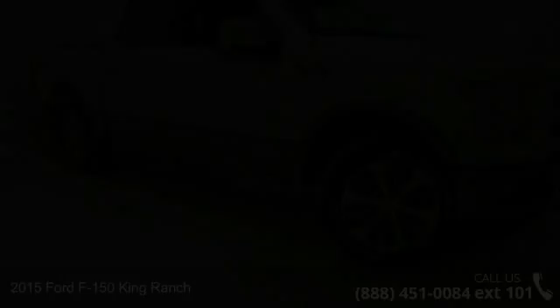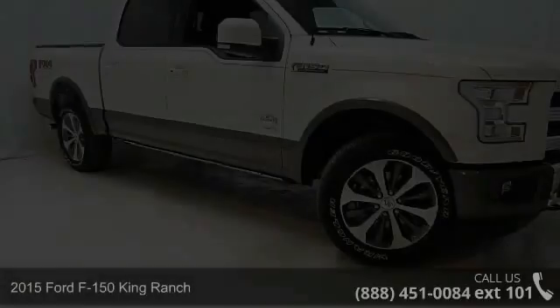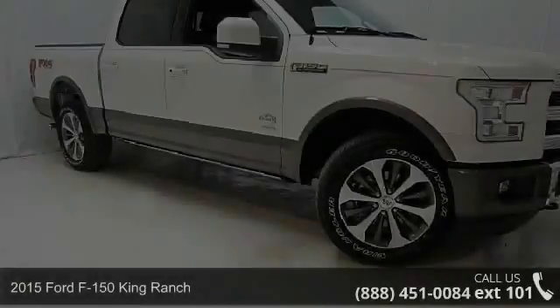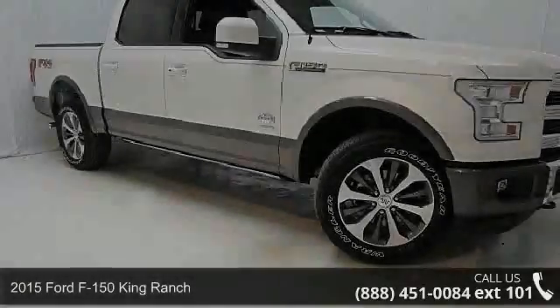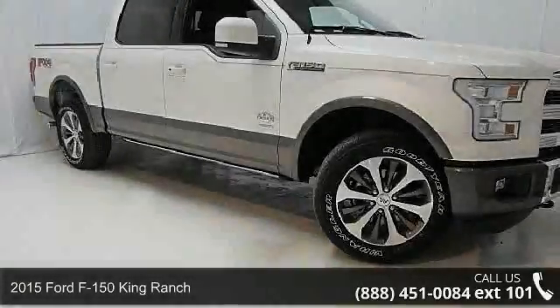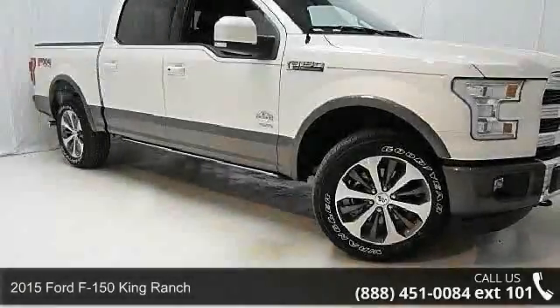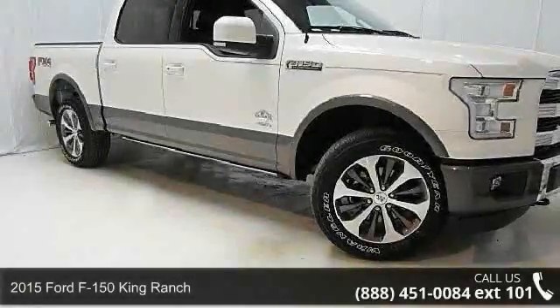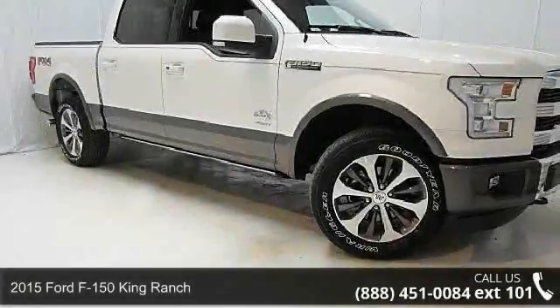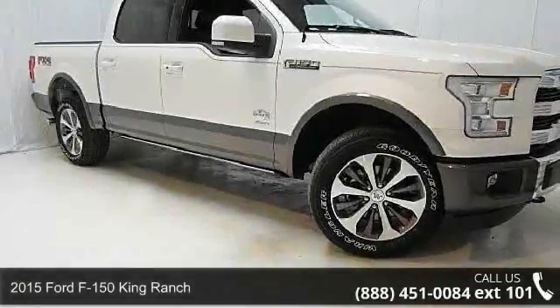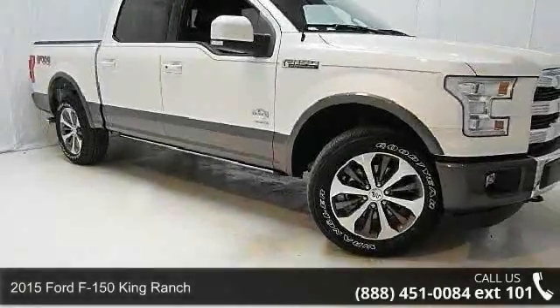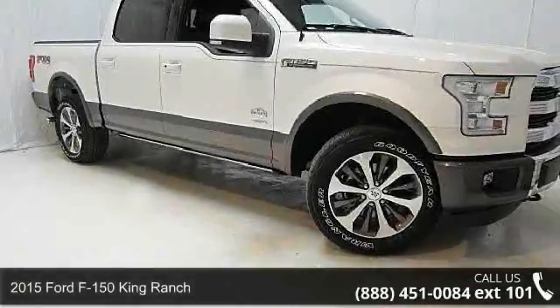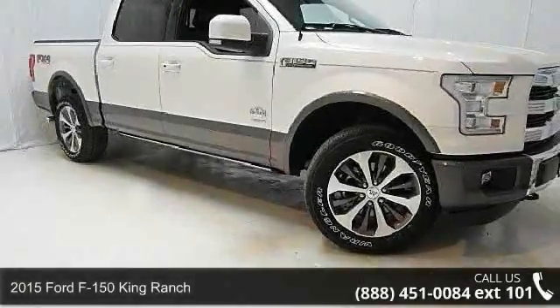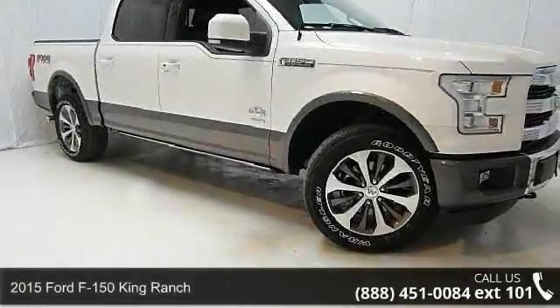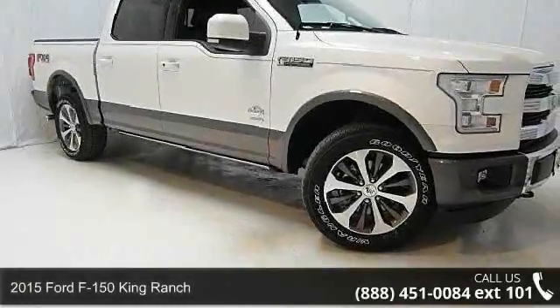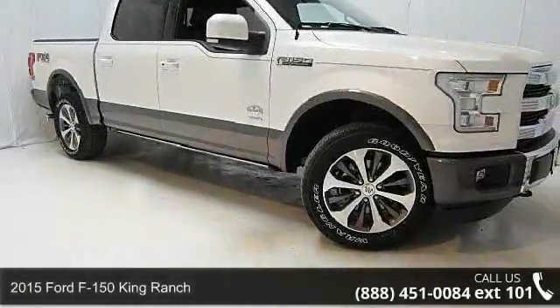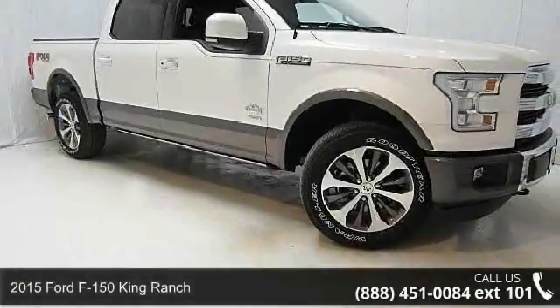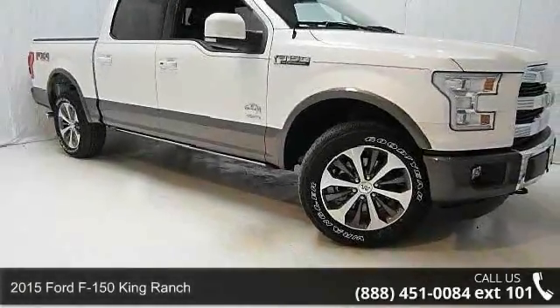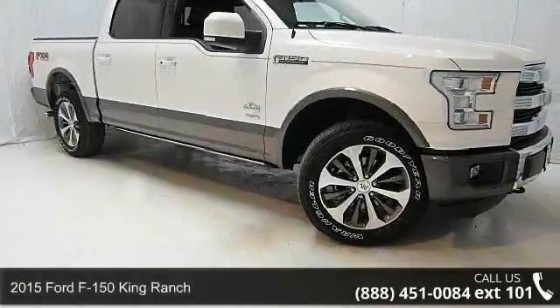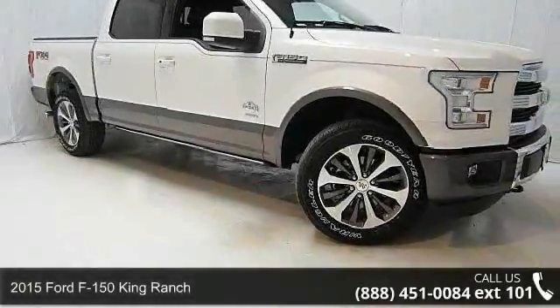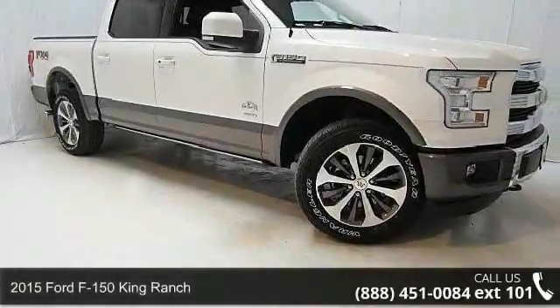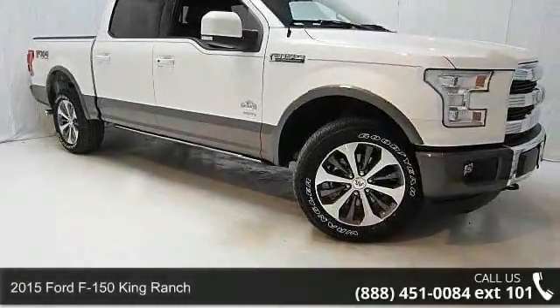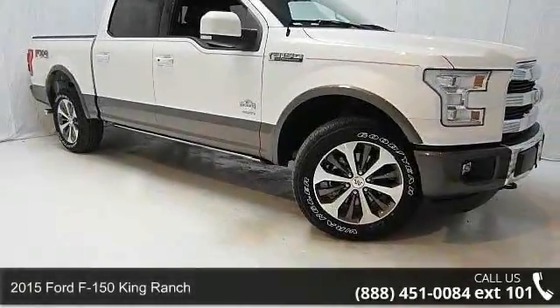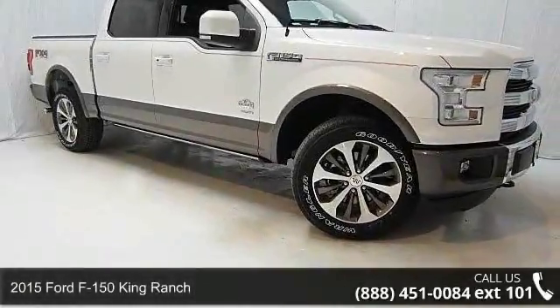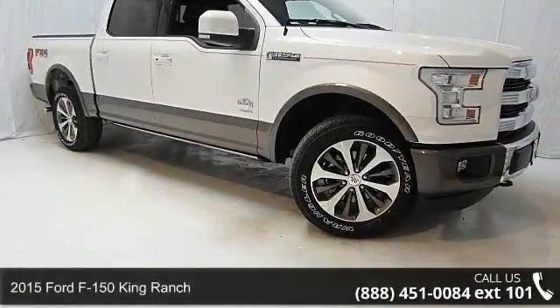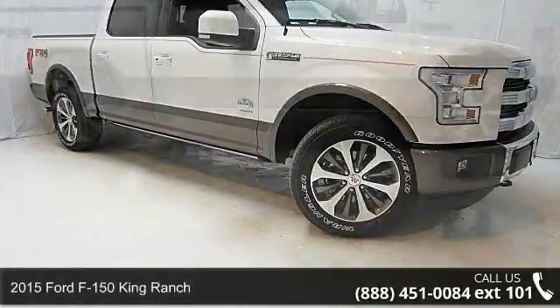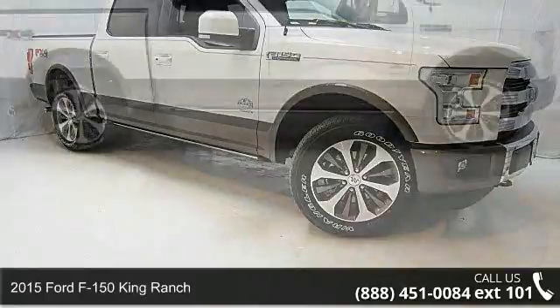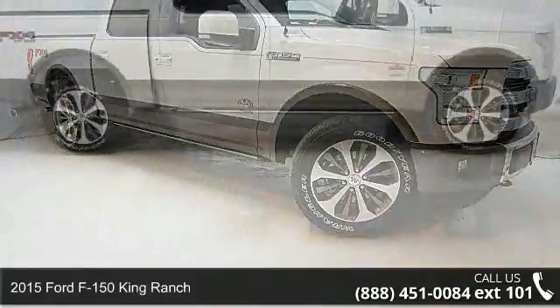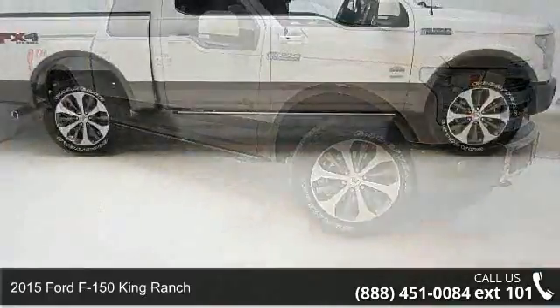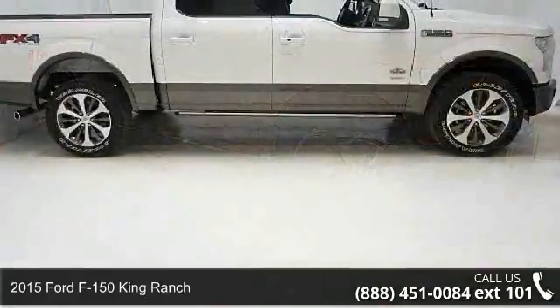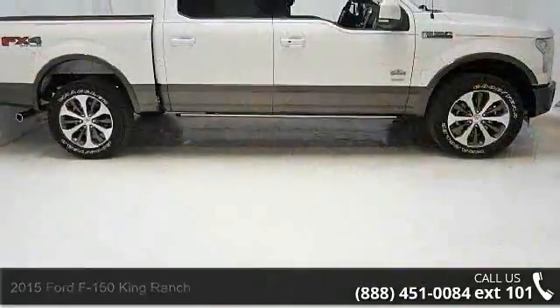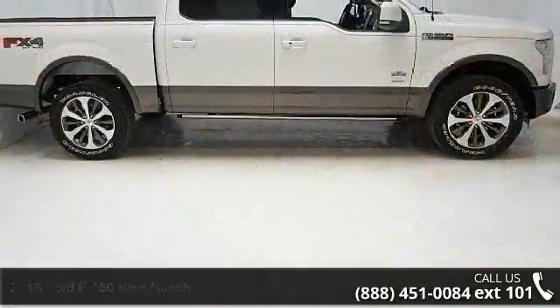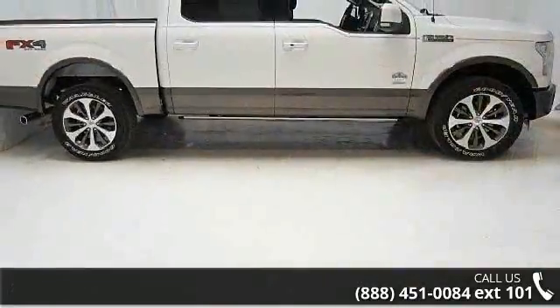Arrive in style with this 2015 Ford F-150. This may be the set of wheels you've been looking for.